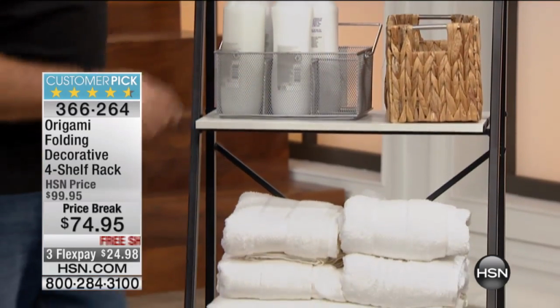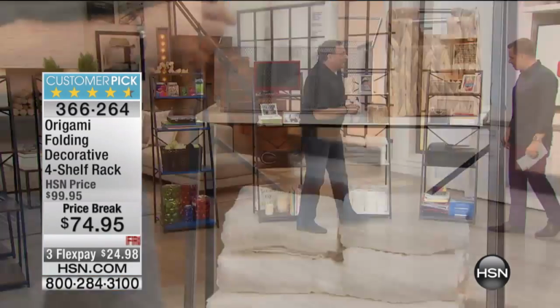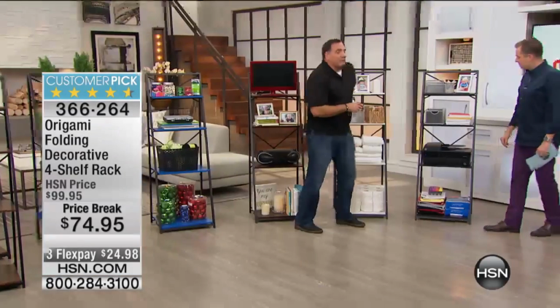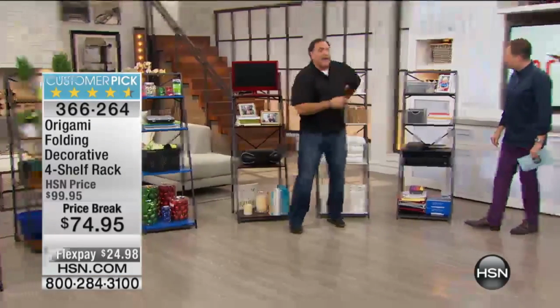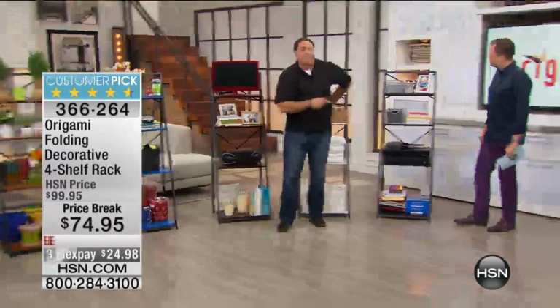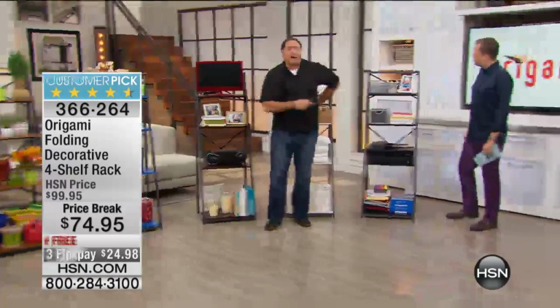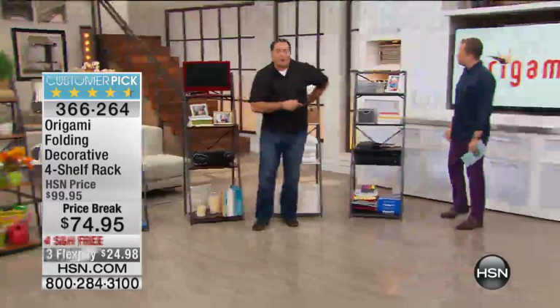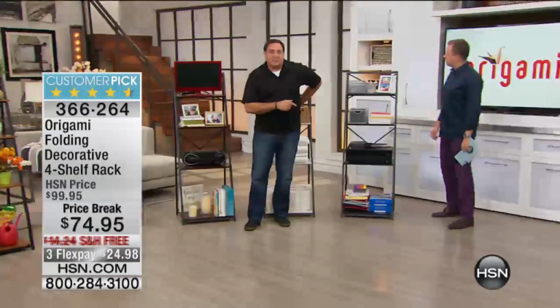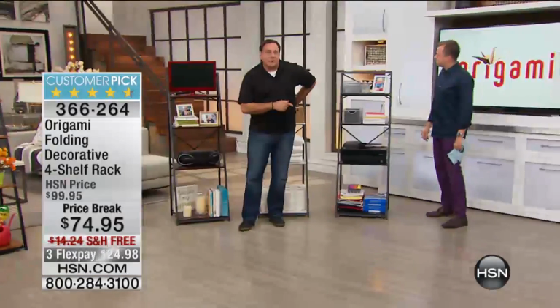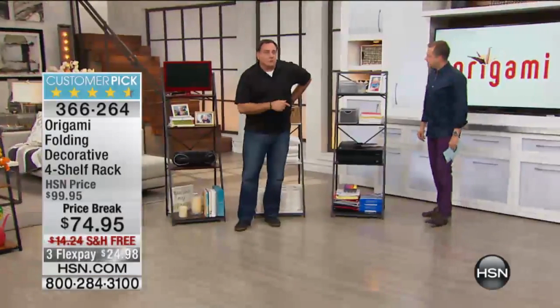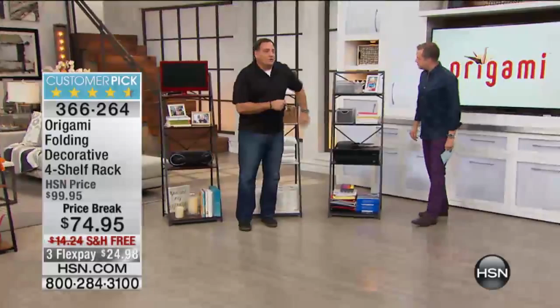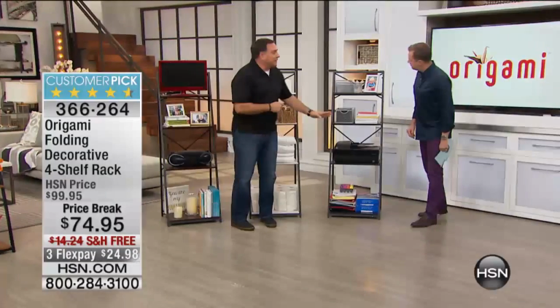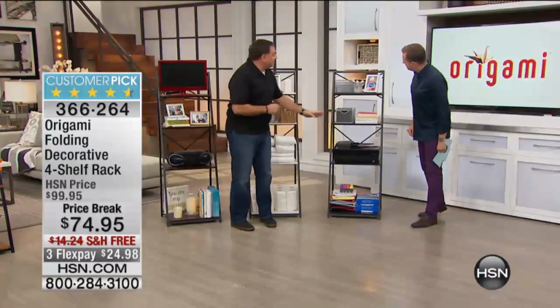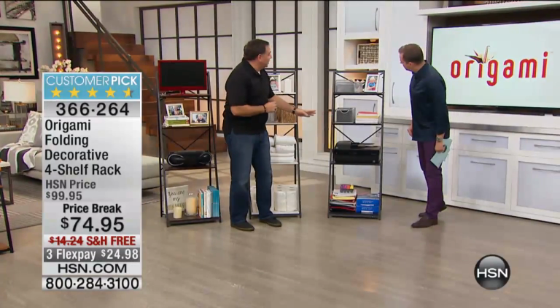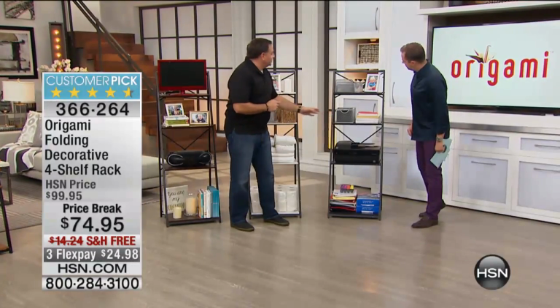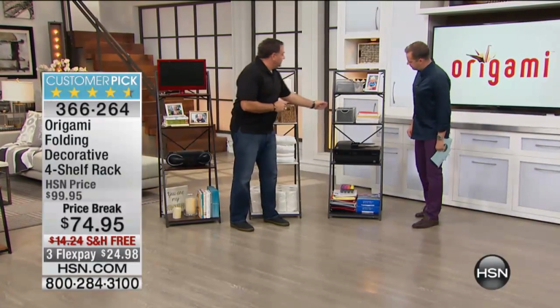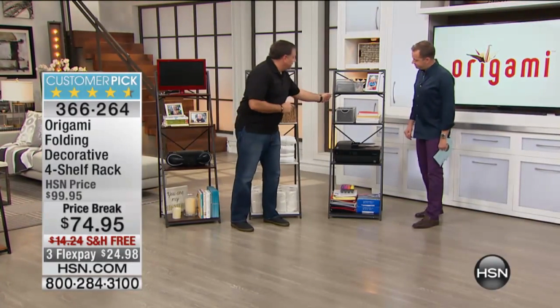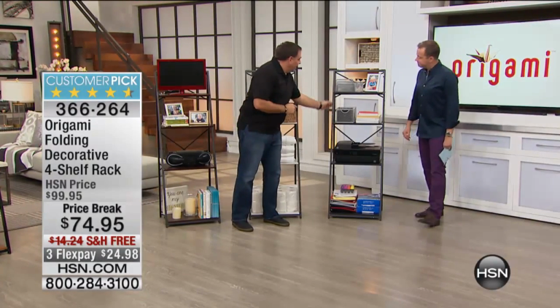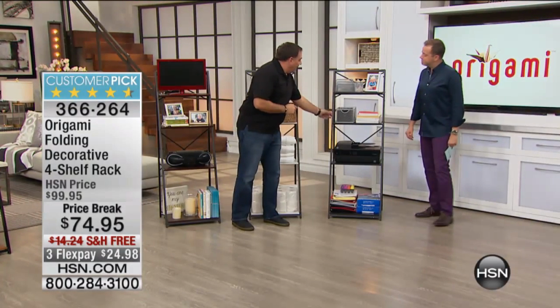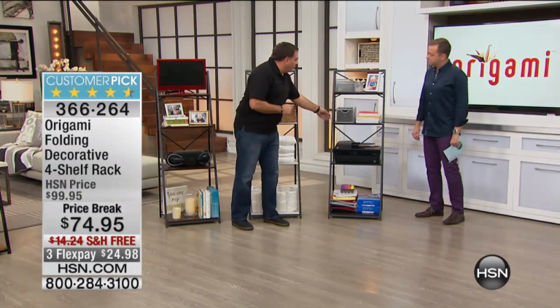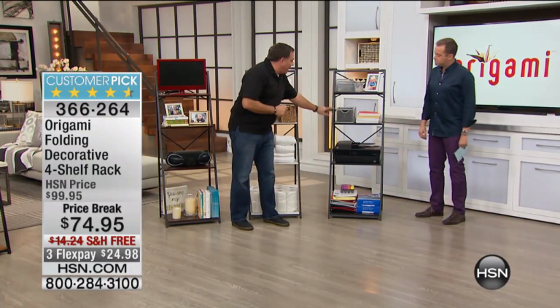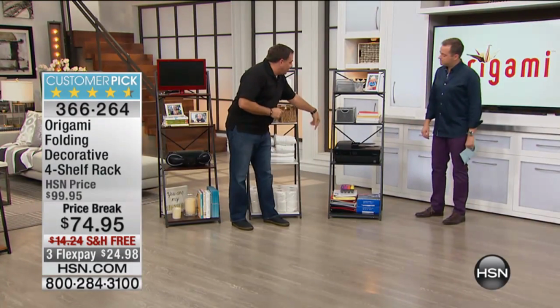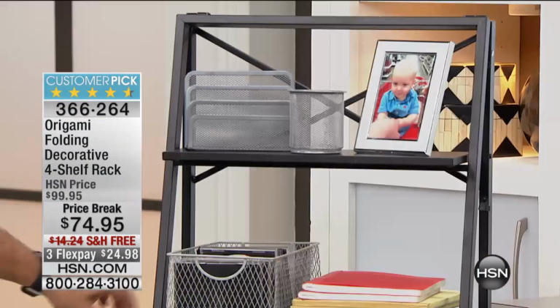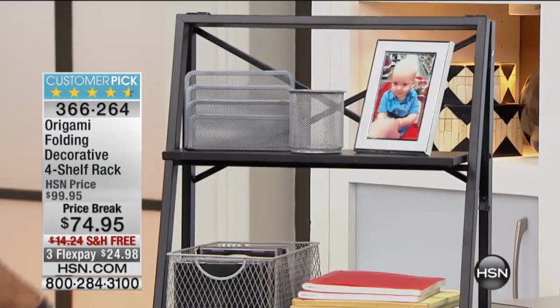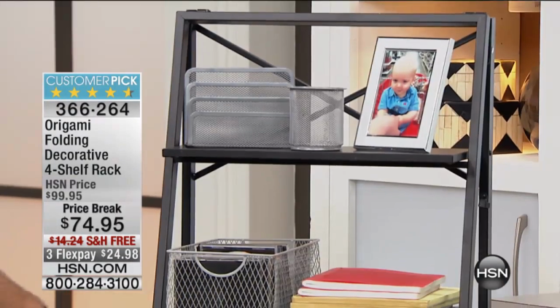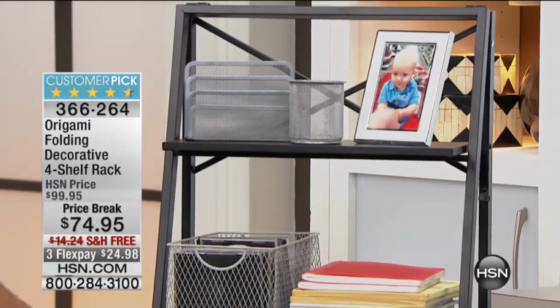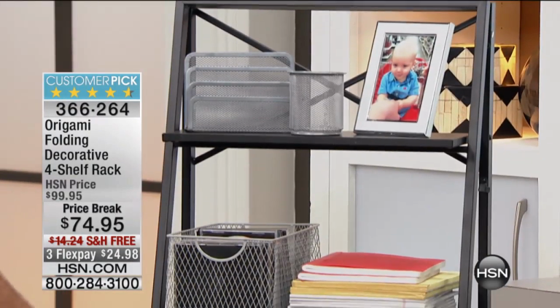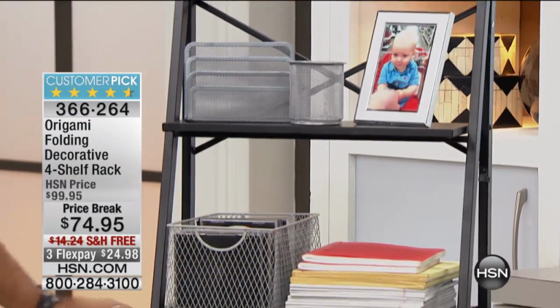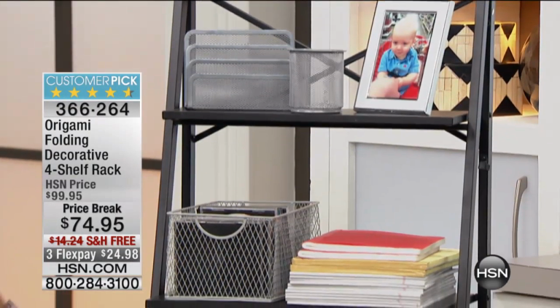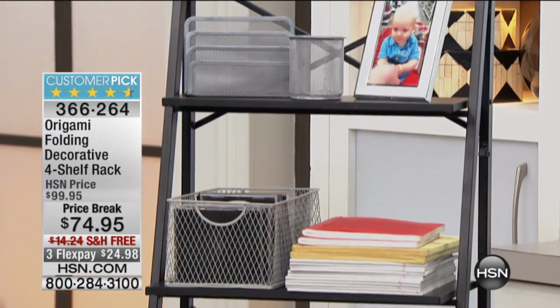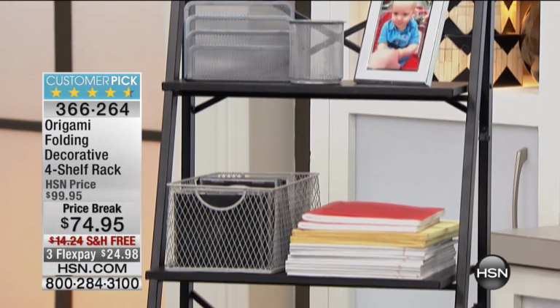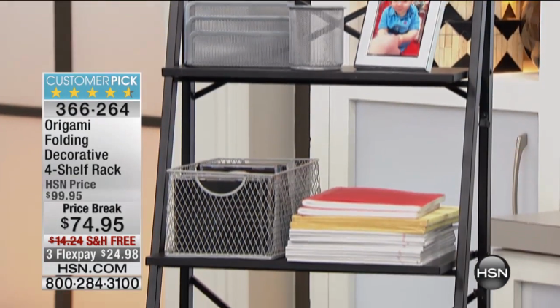And then we've got the black on black right here. Beautiful, glossy black shelves, as you can see. The powder-coated steel on here as well. Get a little styrofoam off of there.